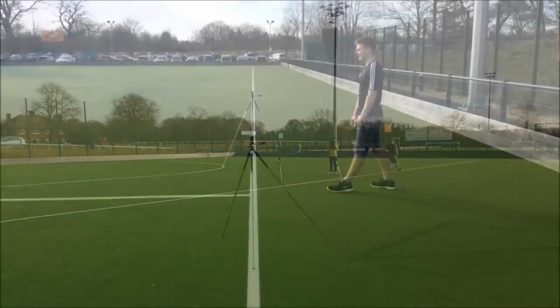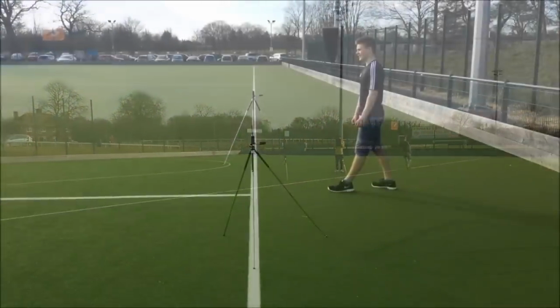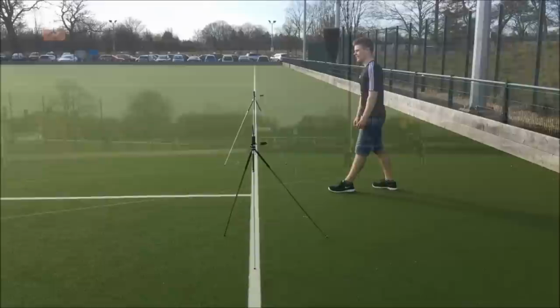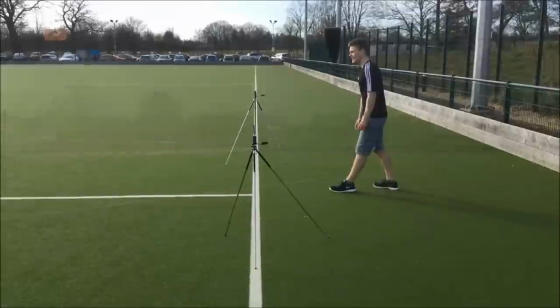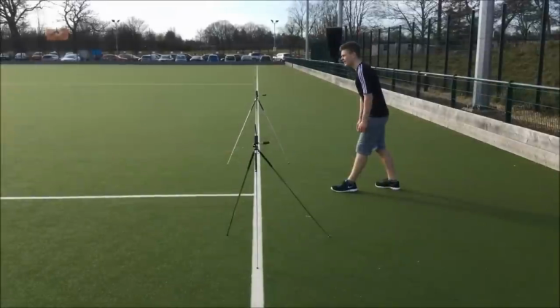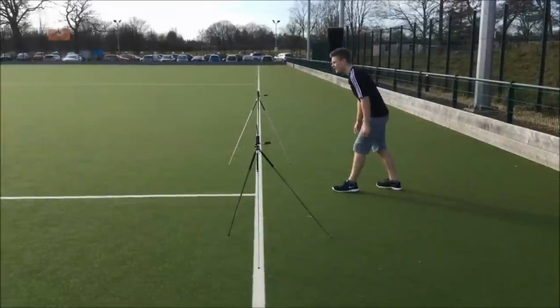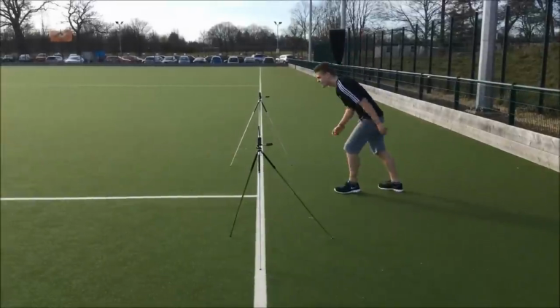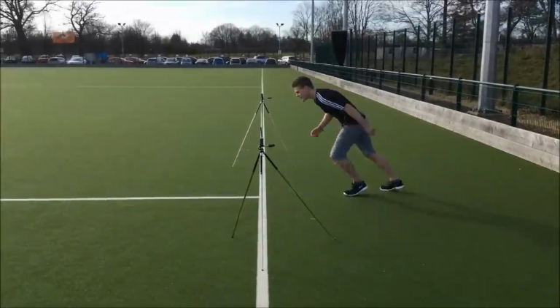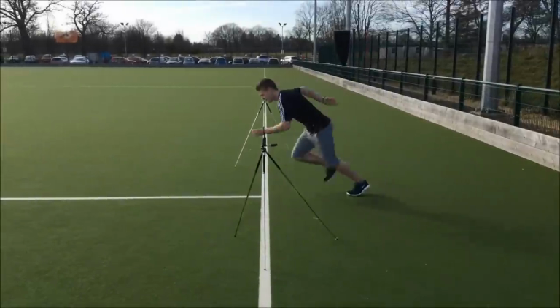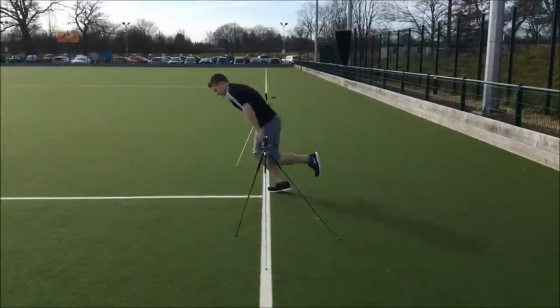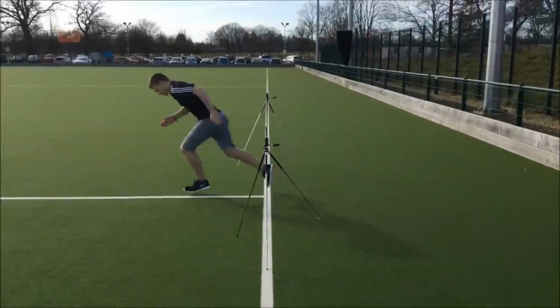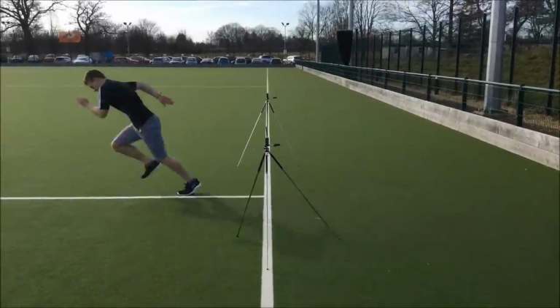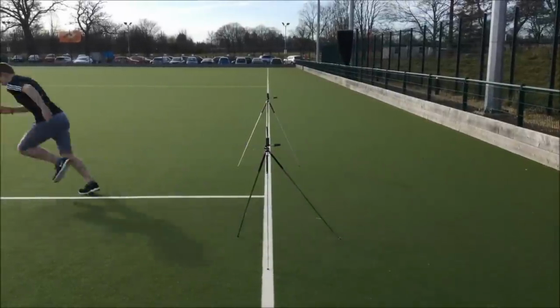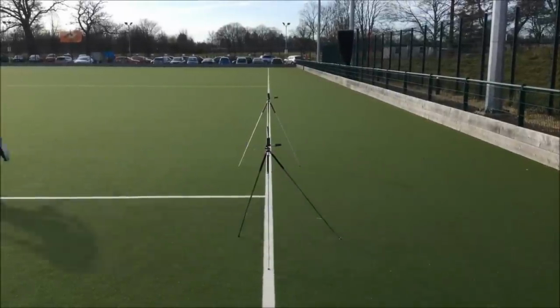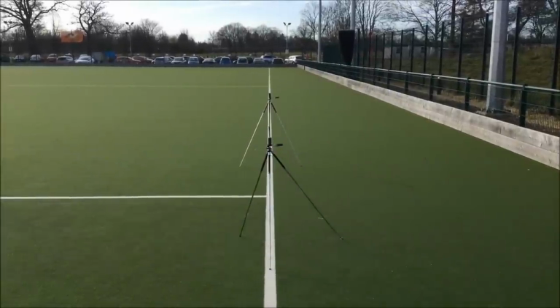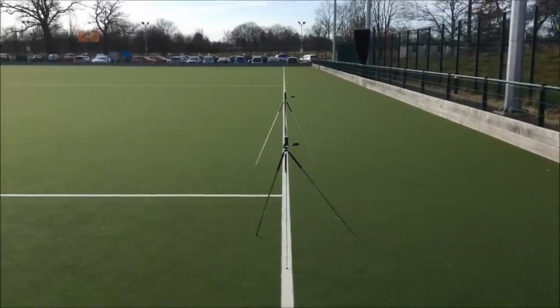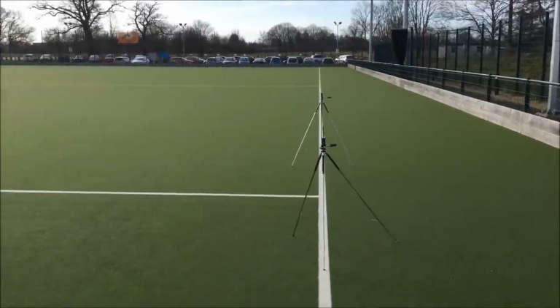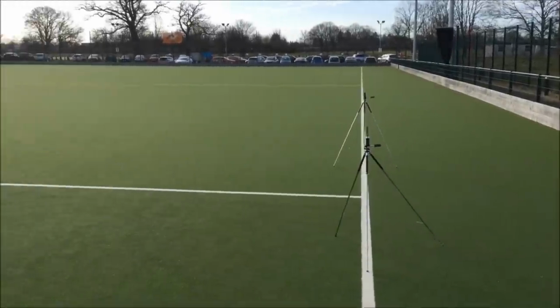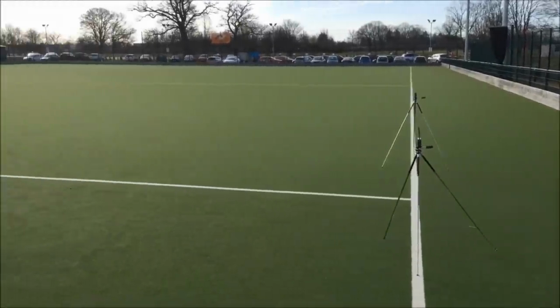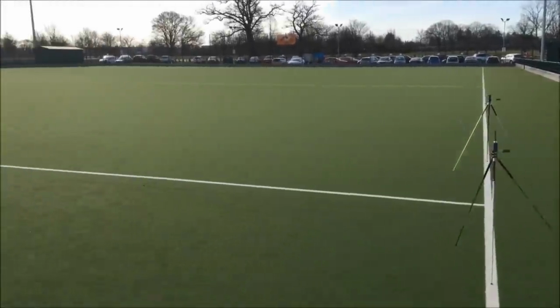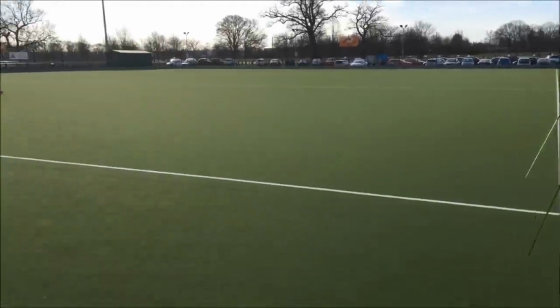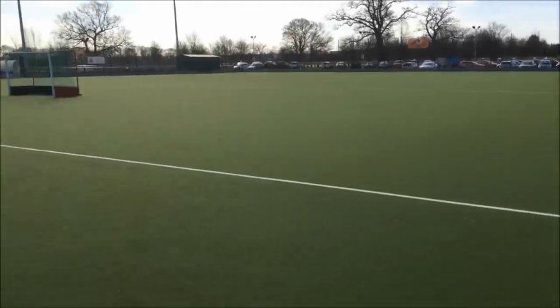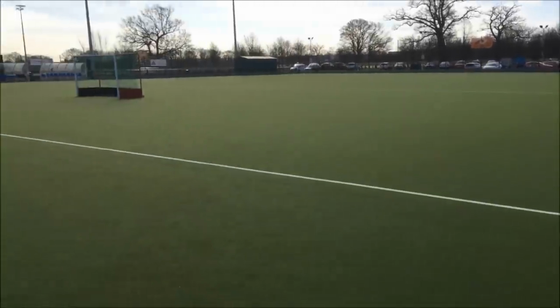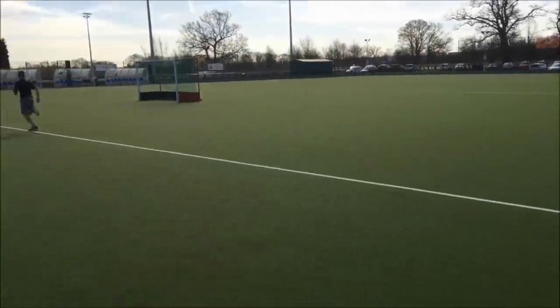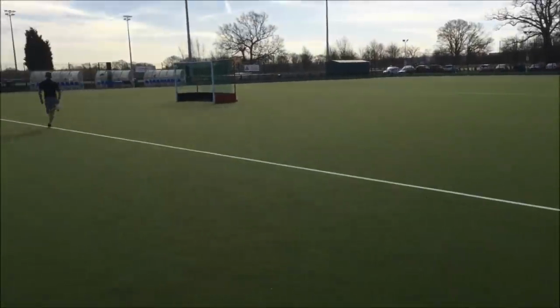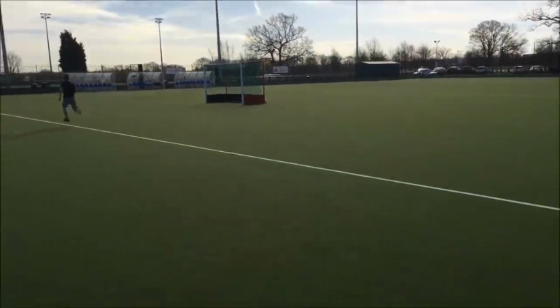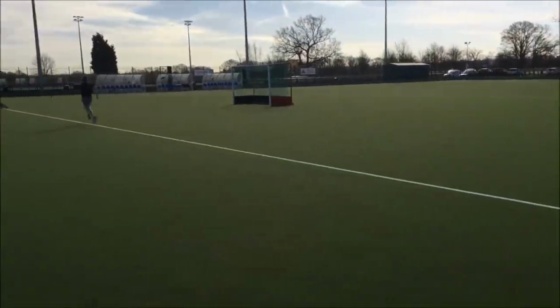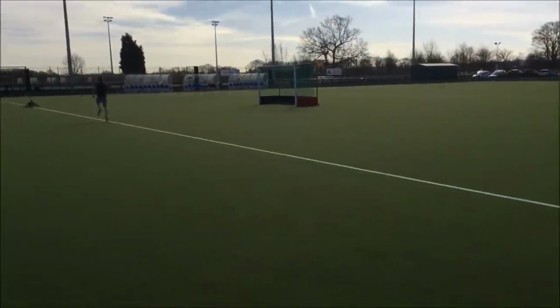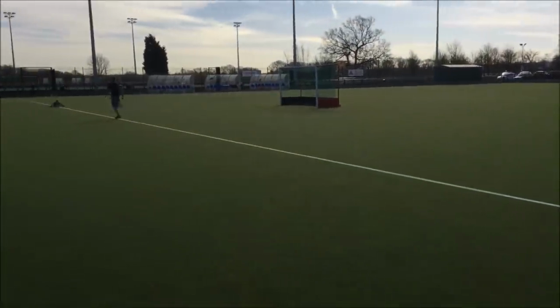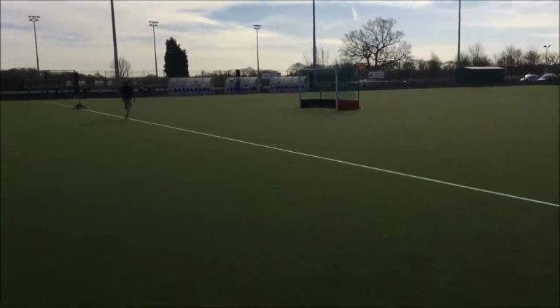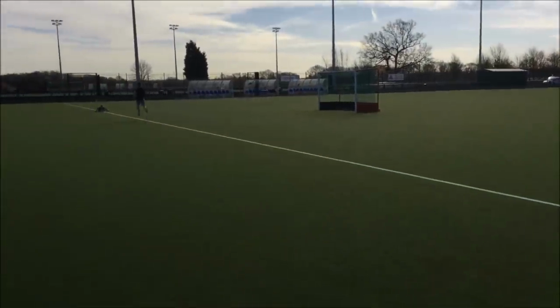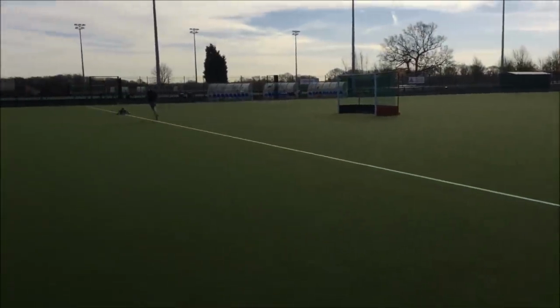The first aider was present at all times. To warm up, the client completed a dynamic warm up.